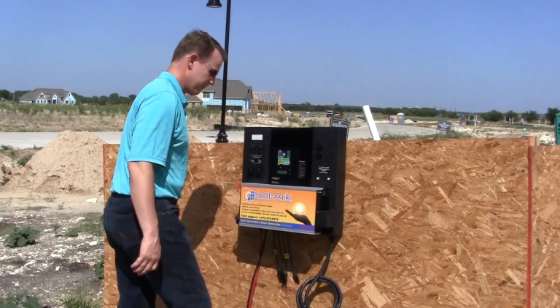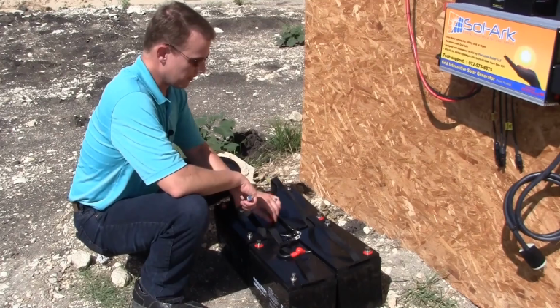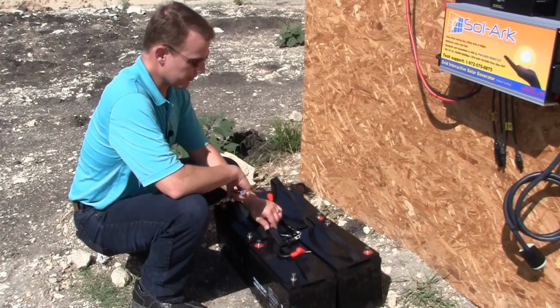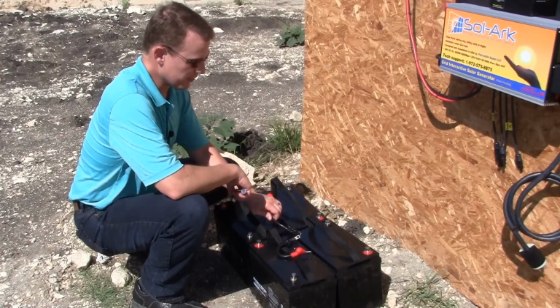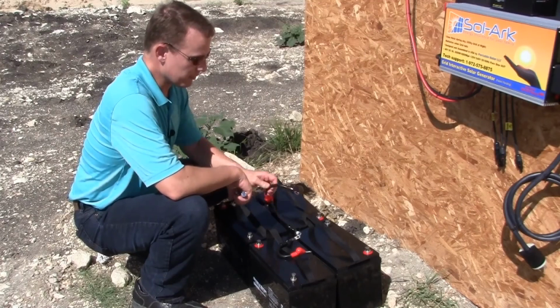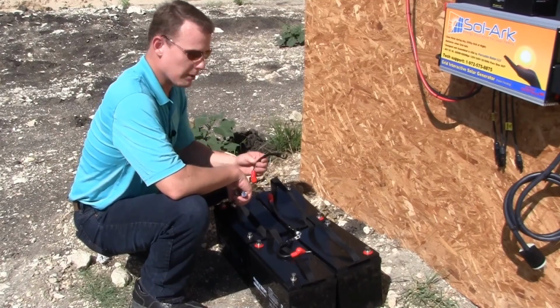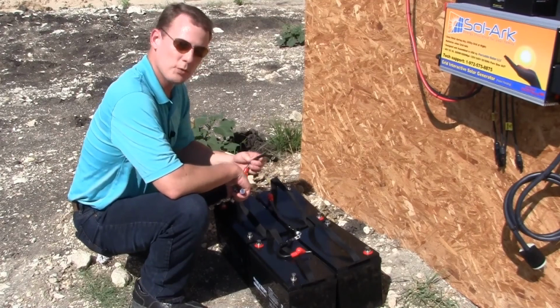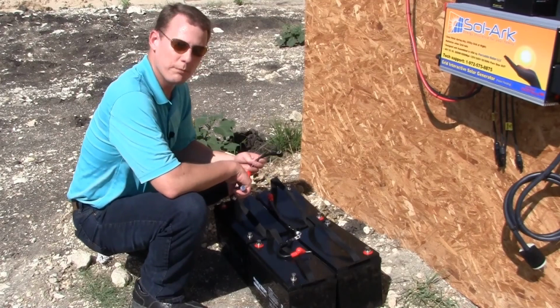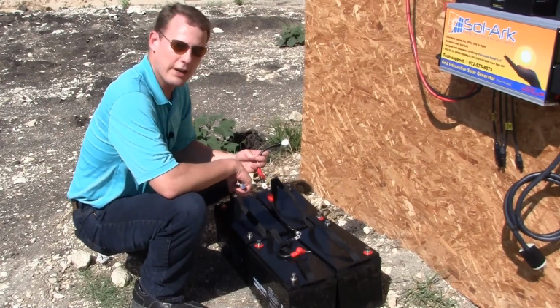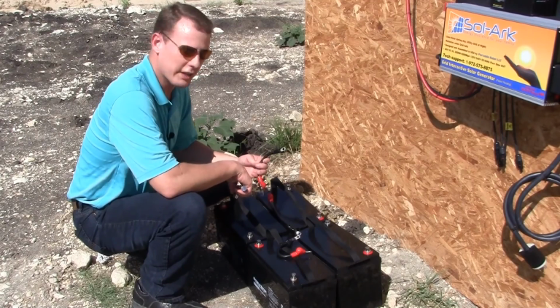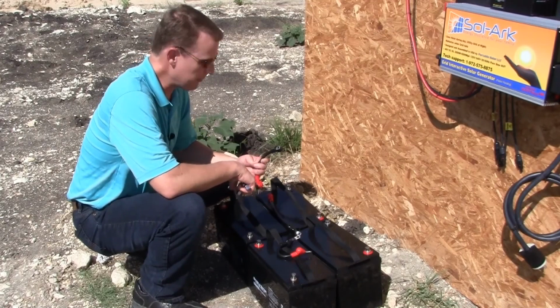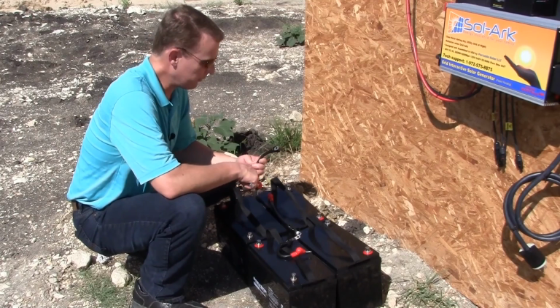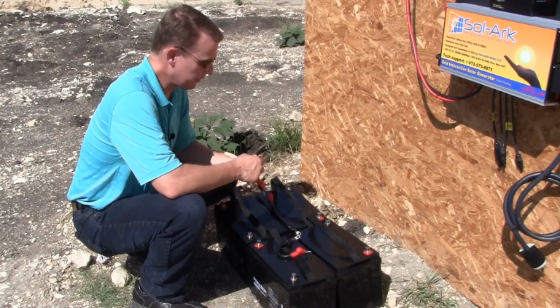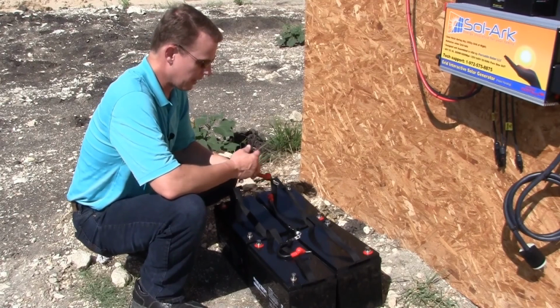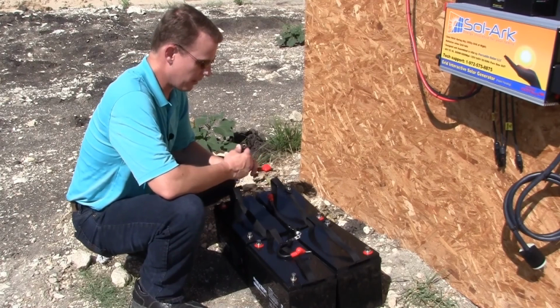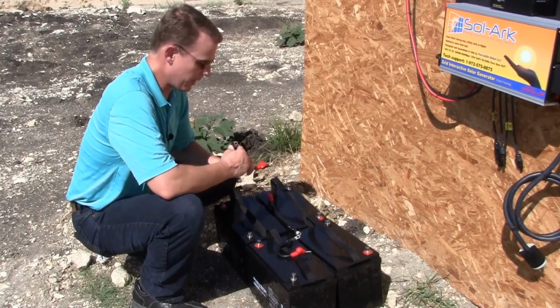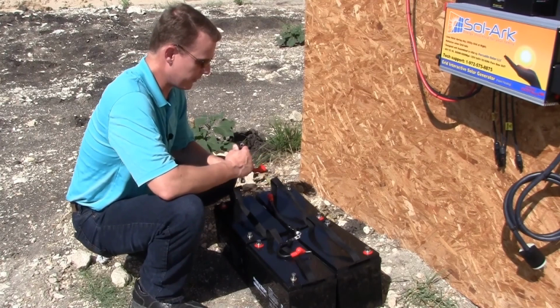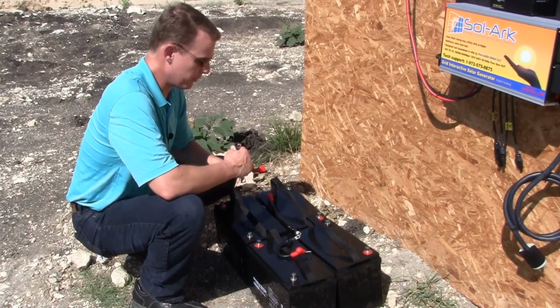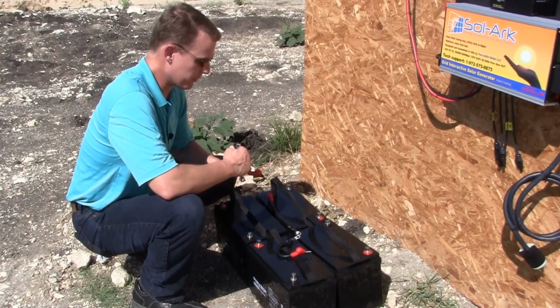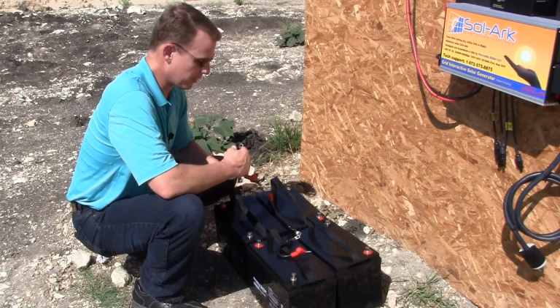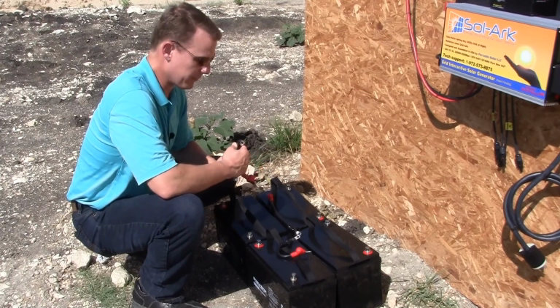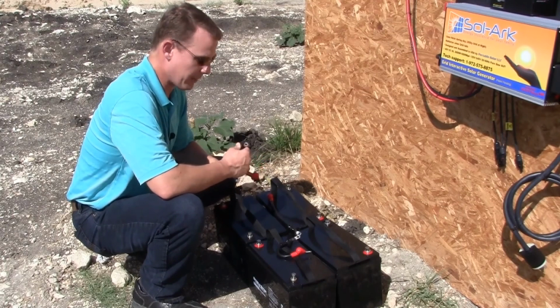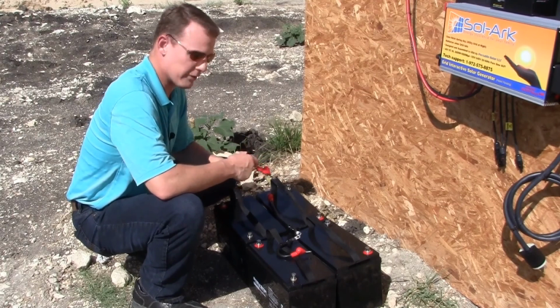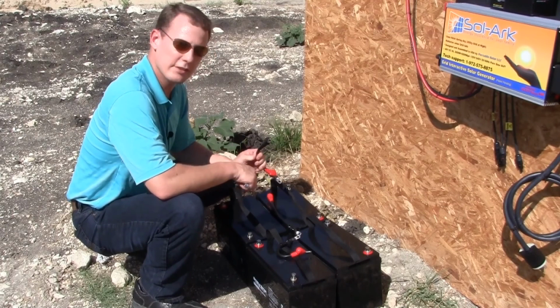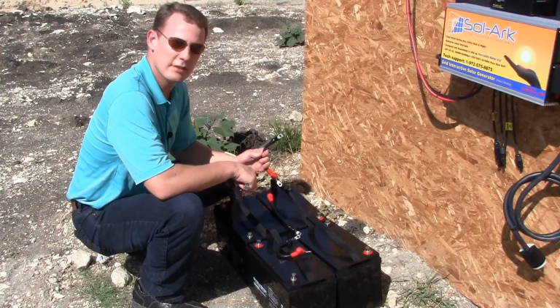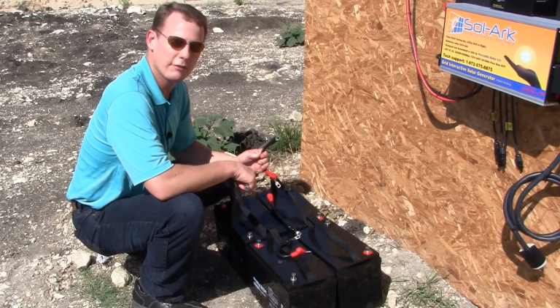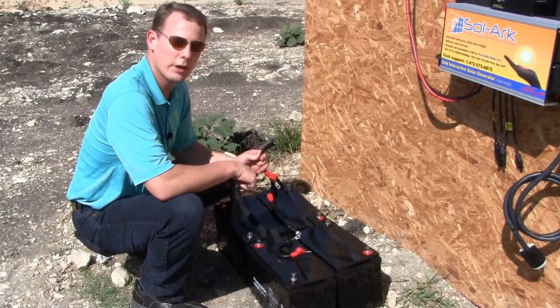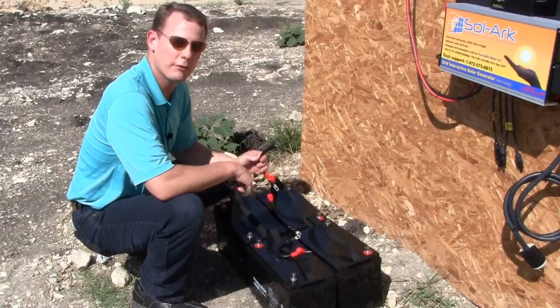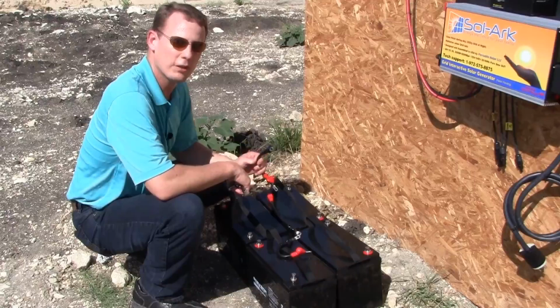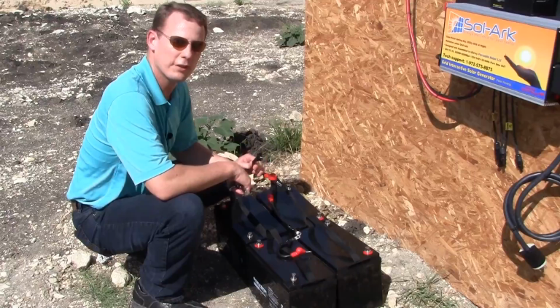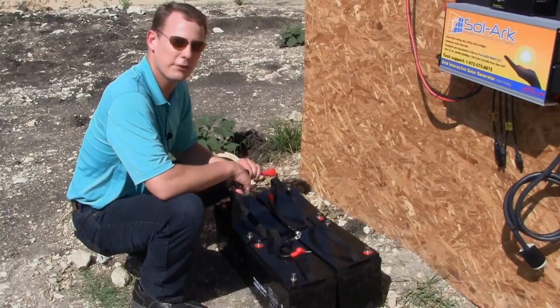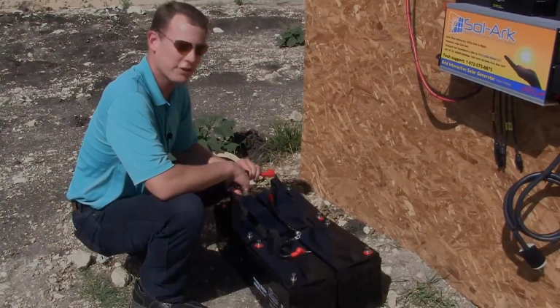Our system comes with battery cables, and all we have to do is hook up the batteries in a 48-volt configuration.